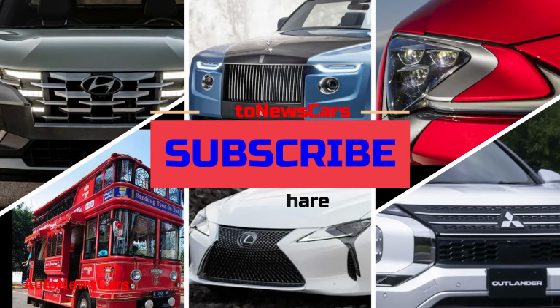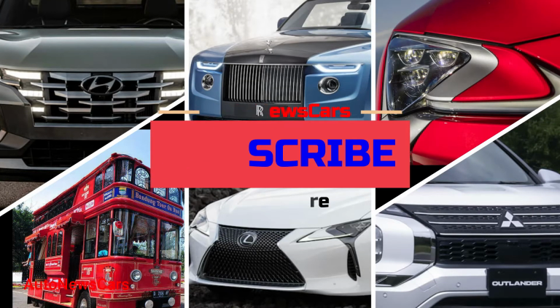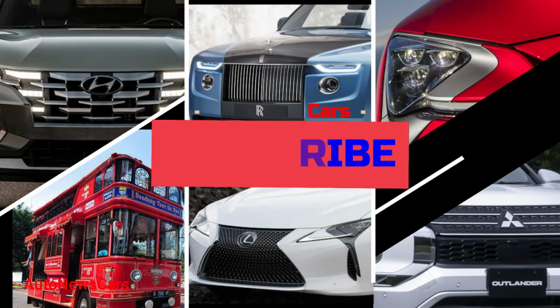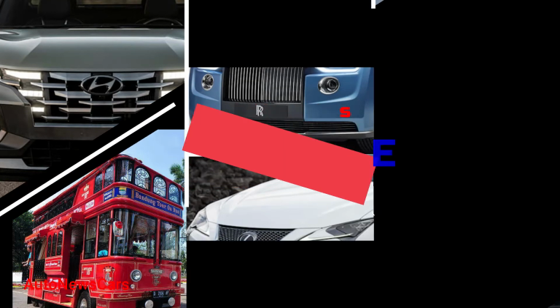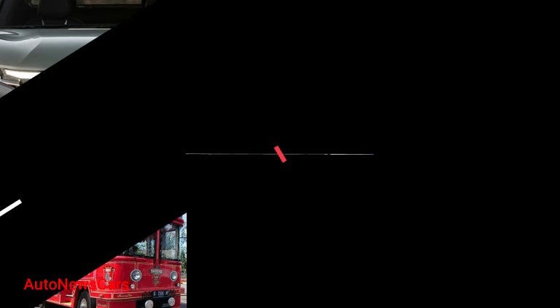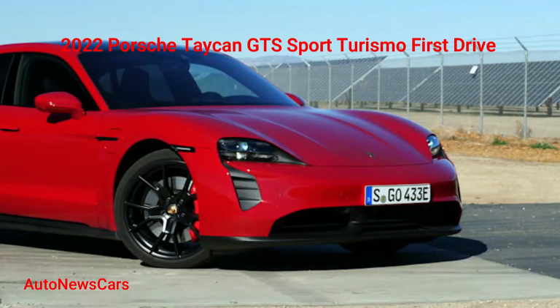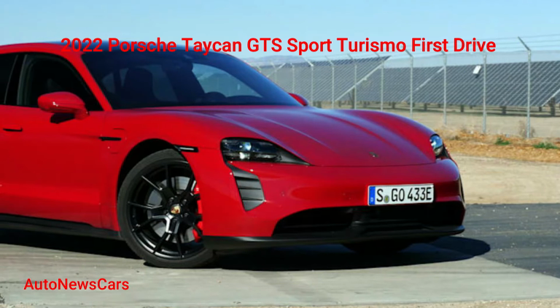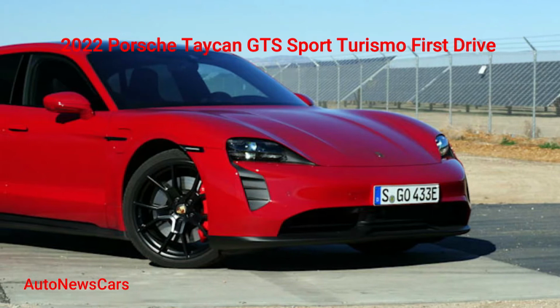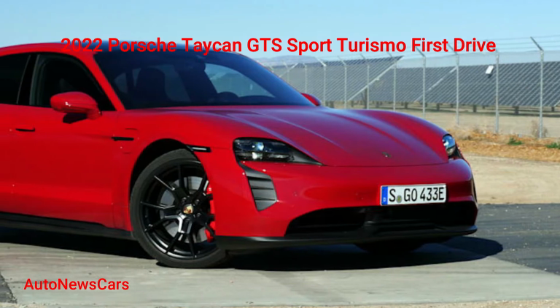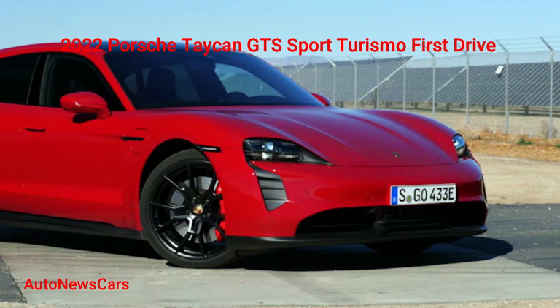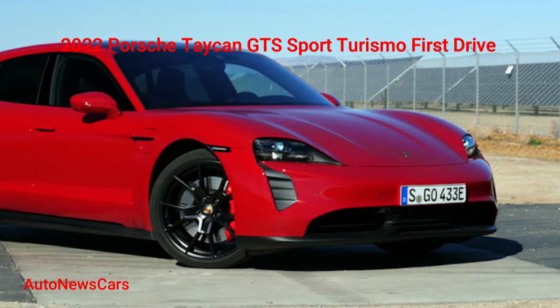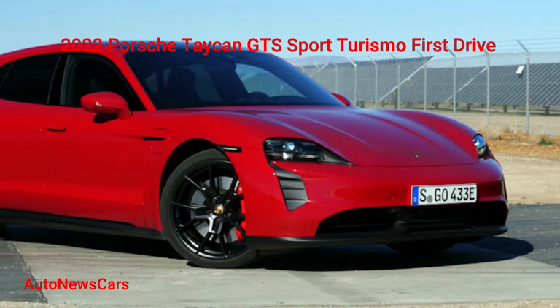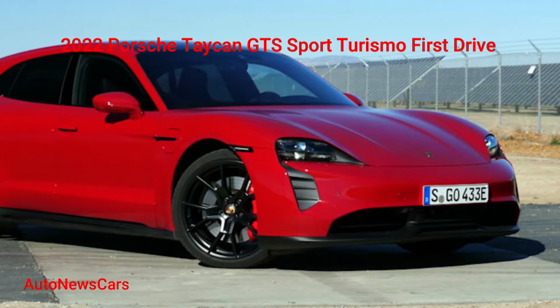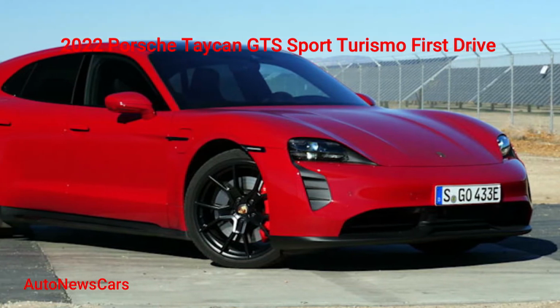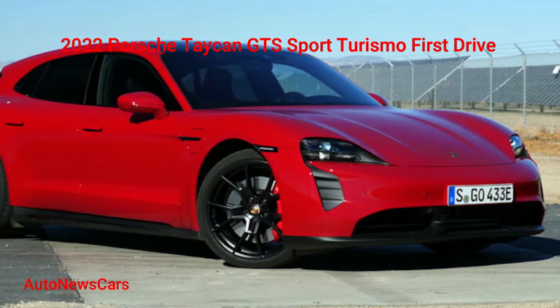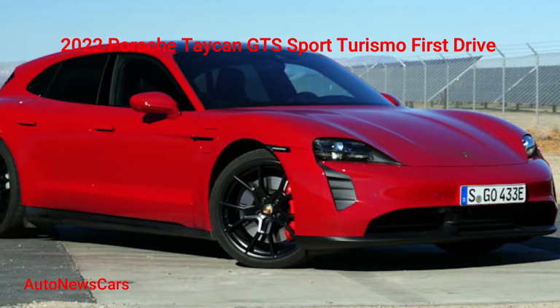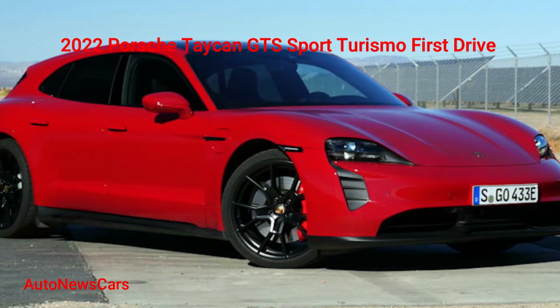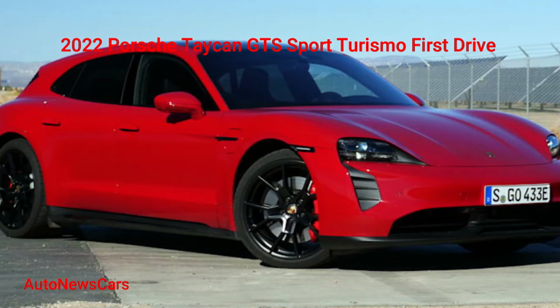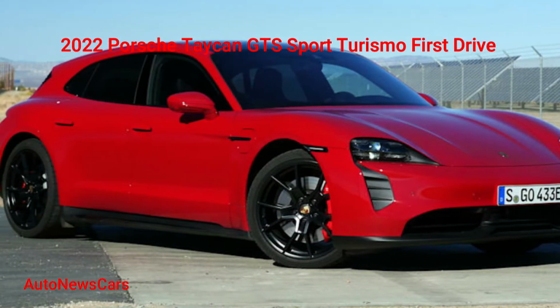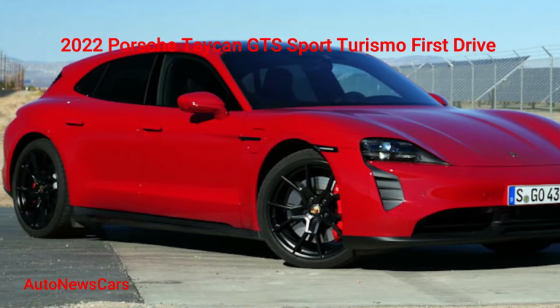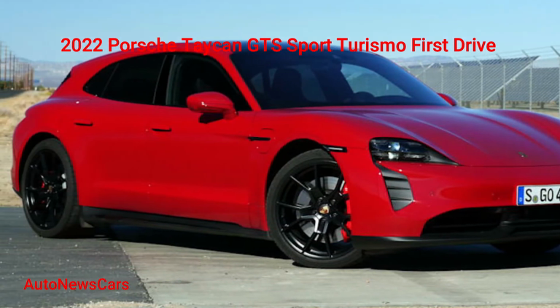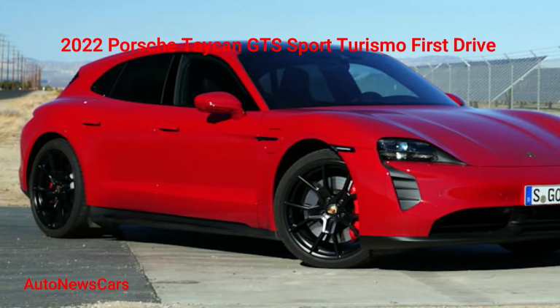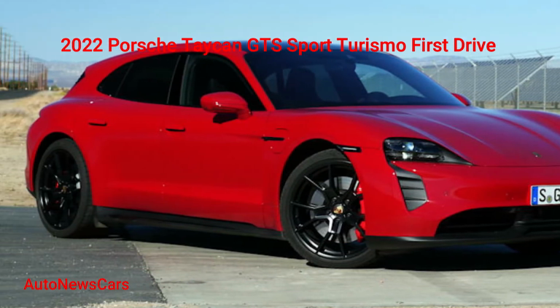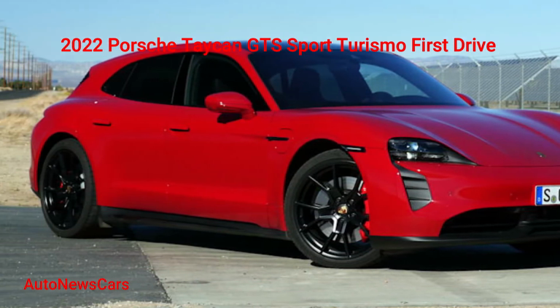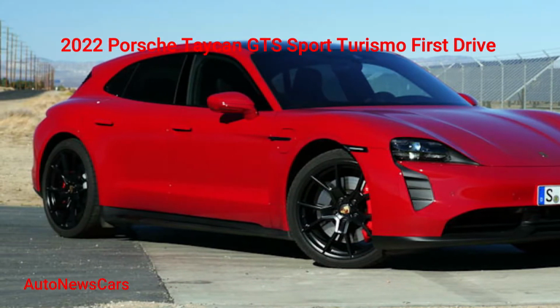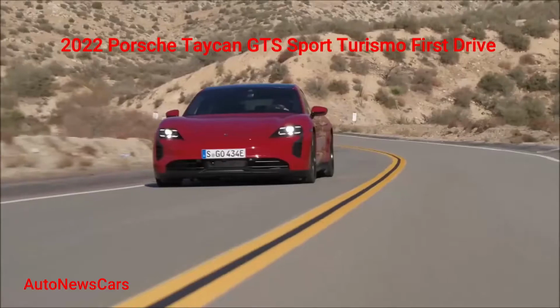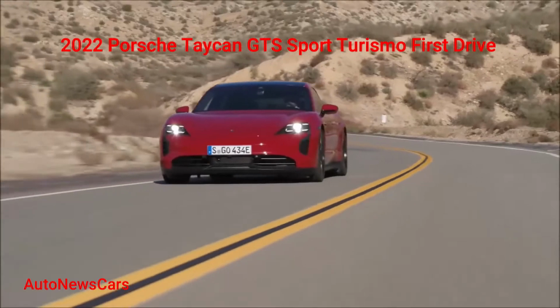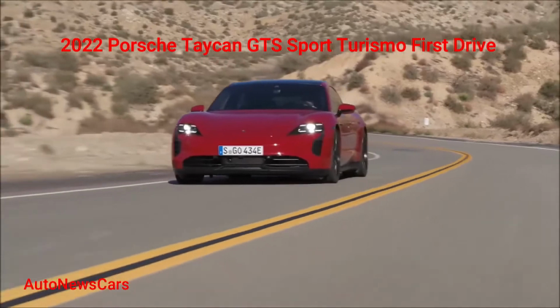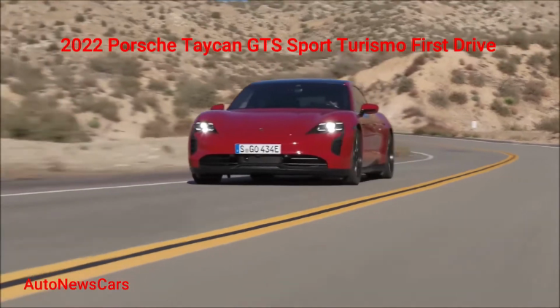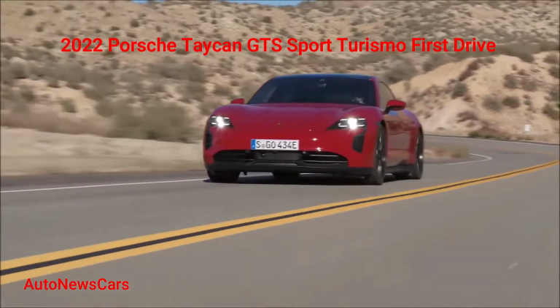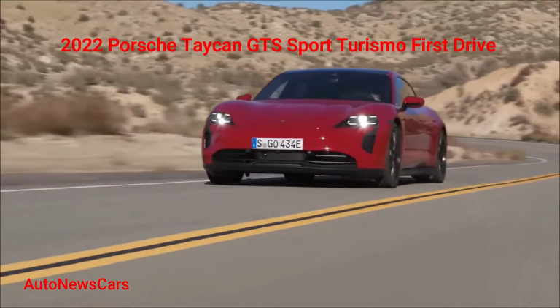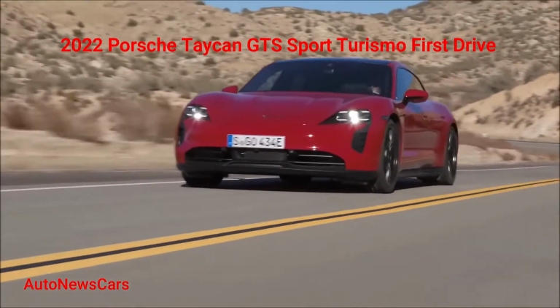2022 Porsche Taycan GTS Sport Turismo First Drive. The Only Car You Need — it's a Cayman.